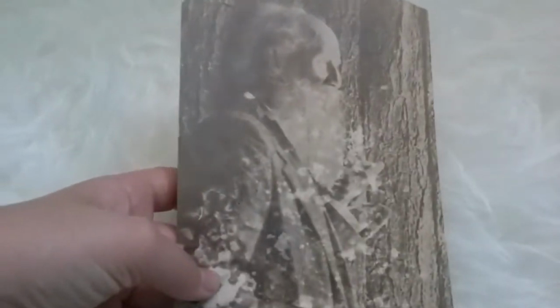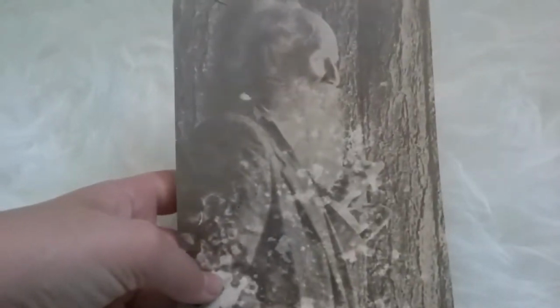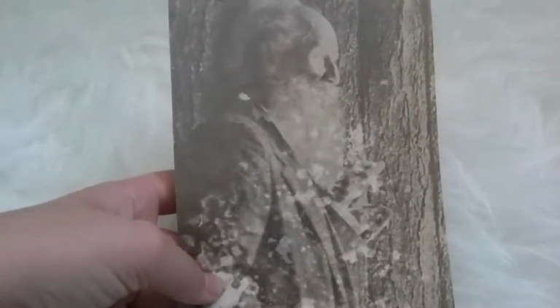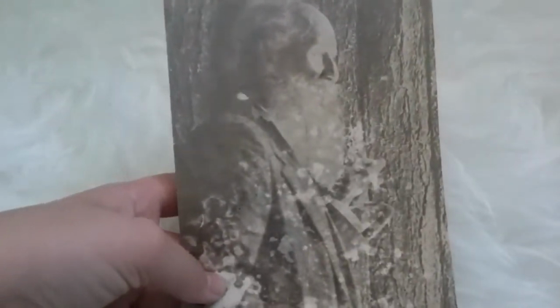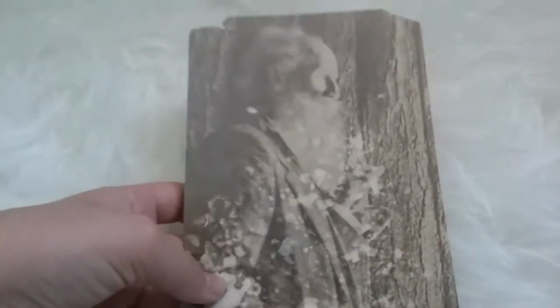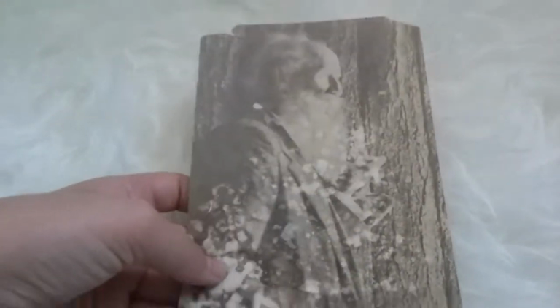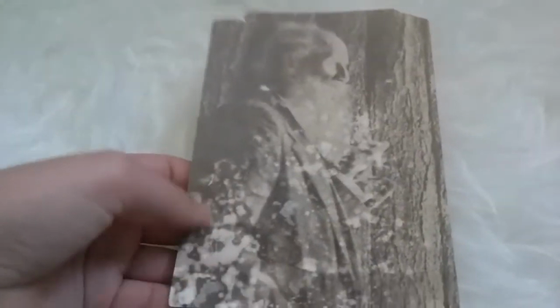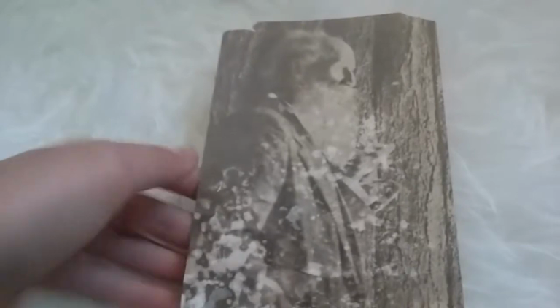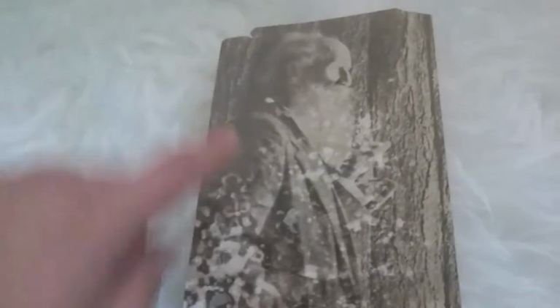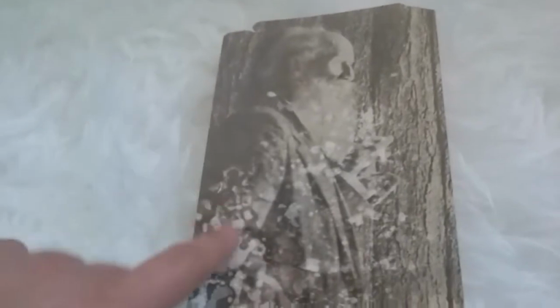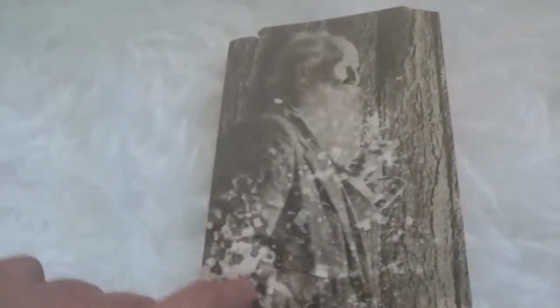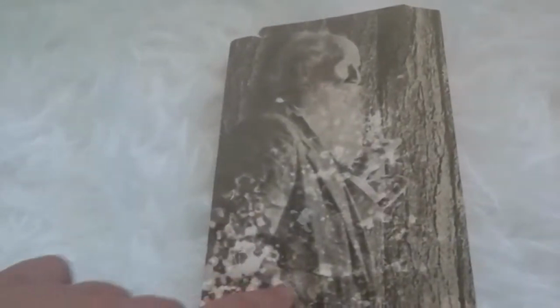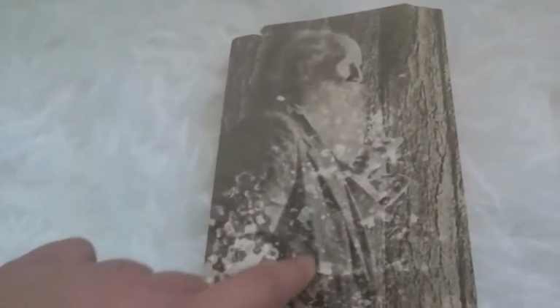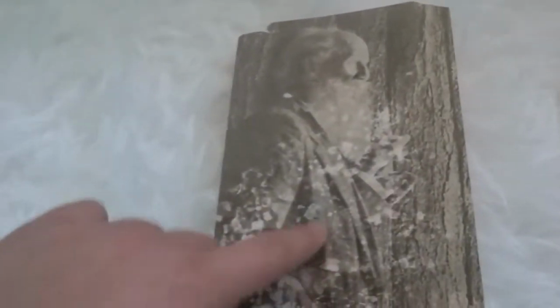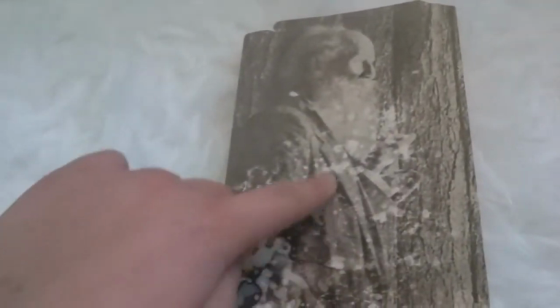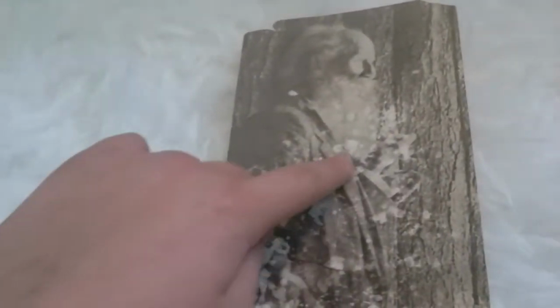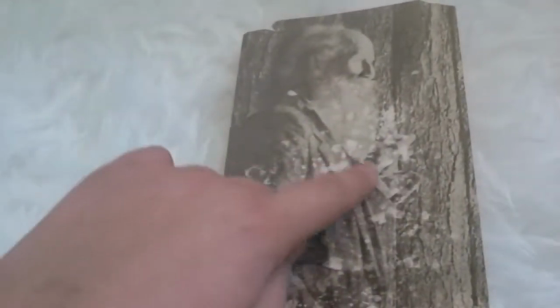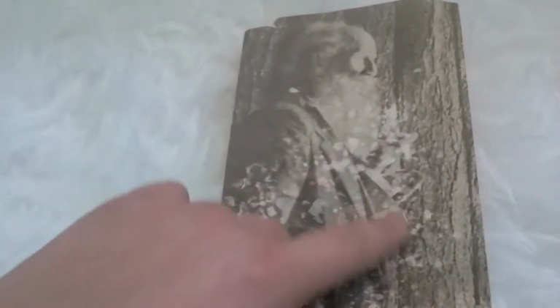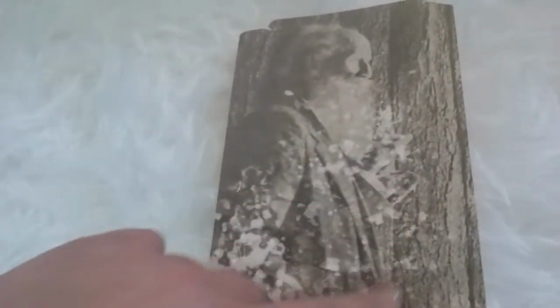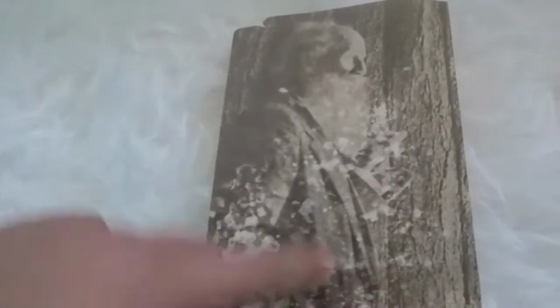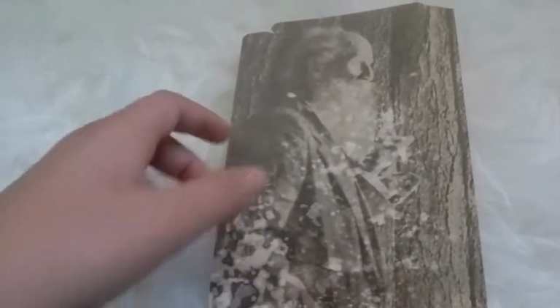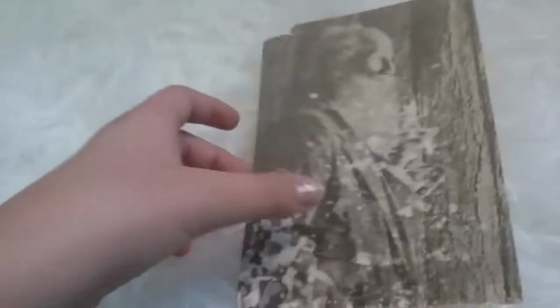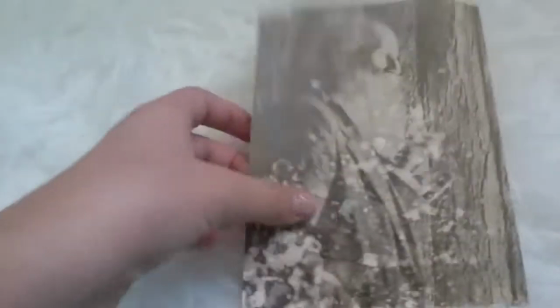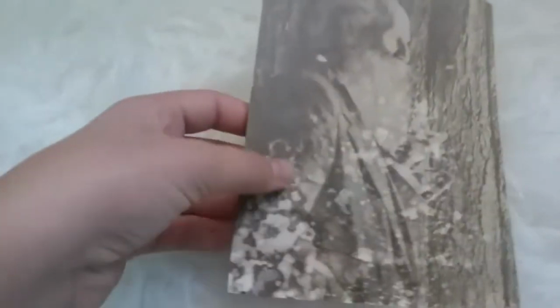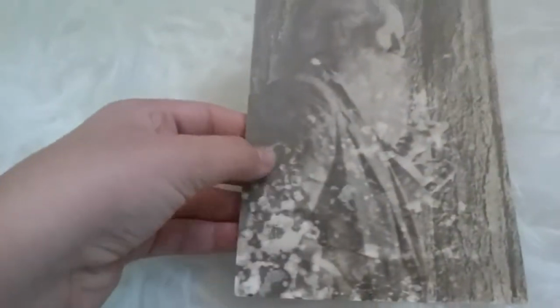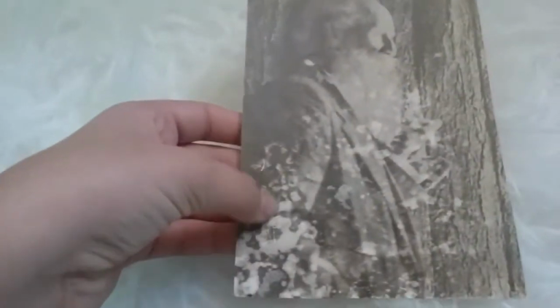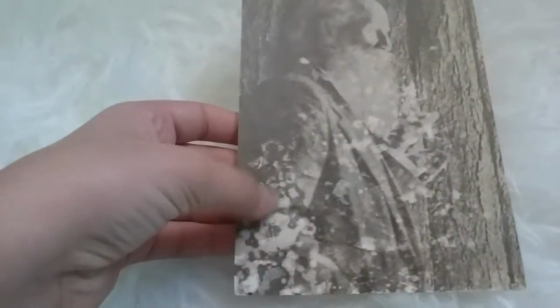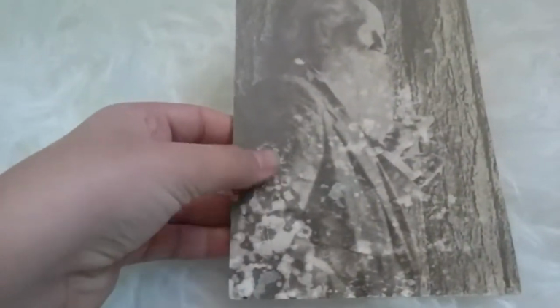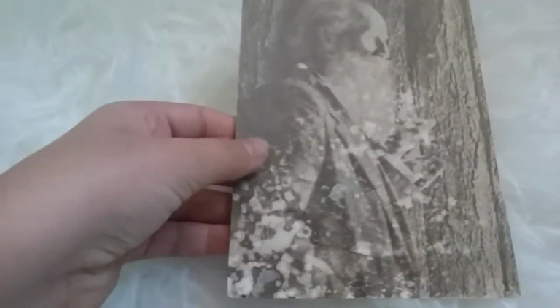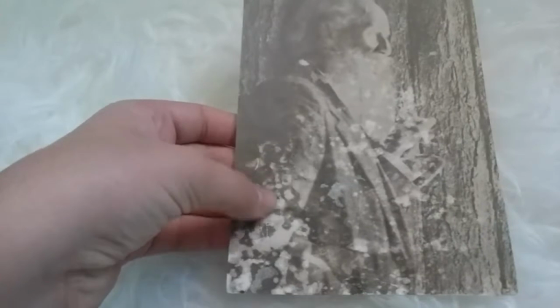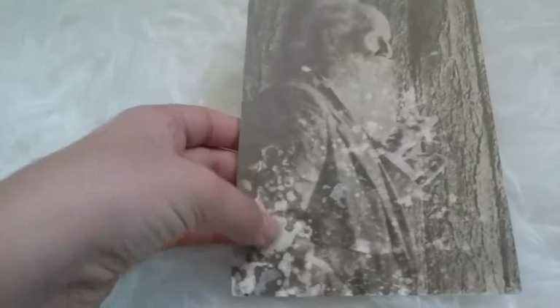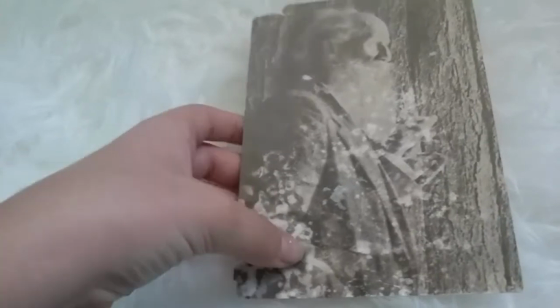This one is clearly damaged by water, but it was still pretty awesome. I got these at the same thrift store.